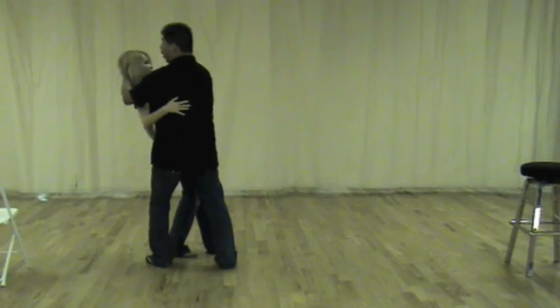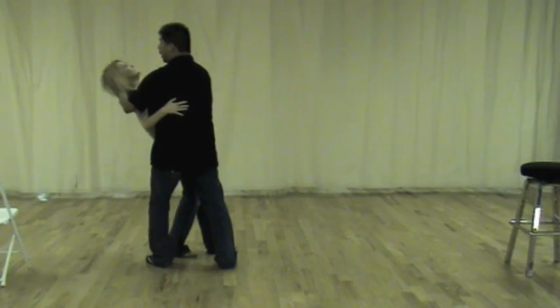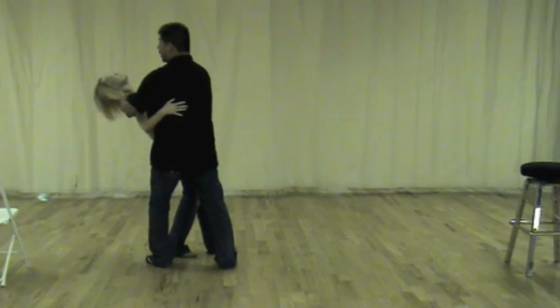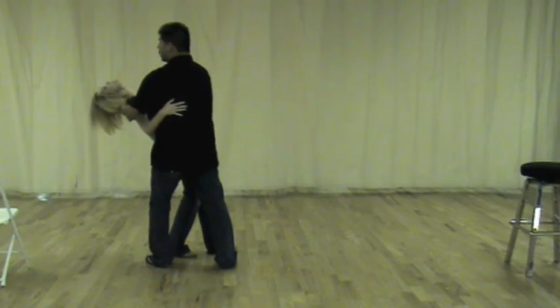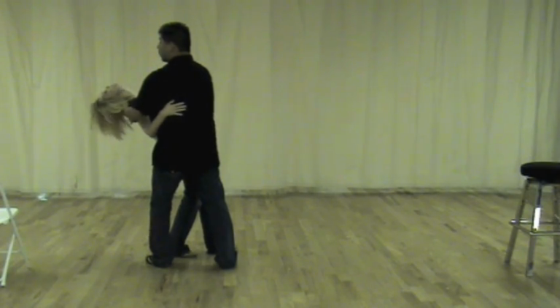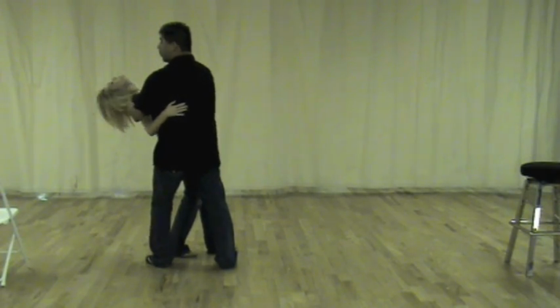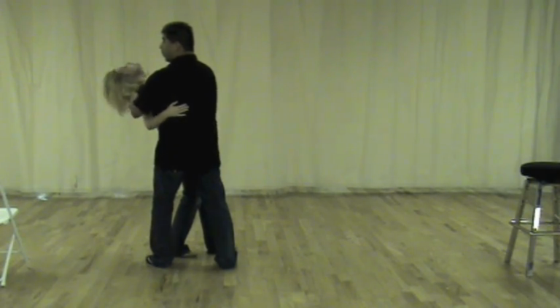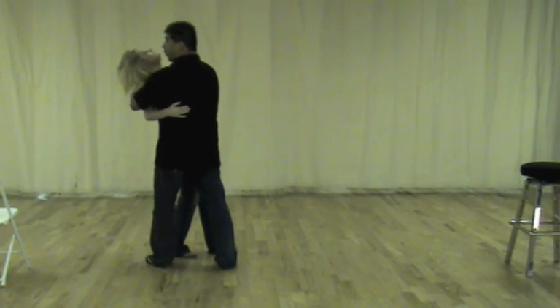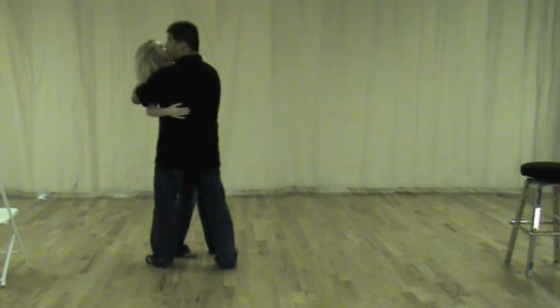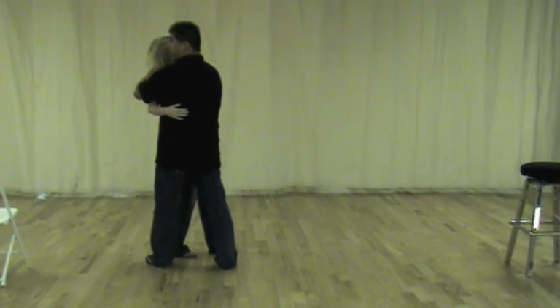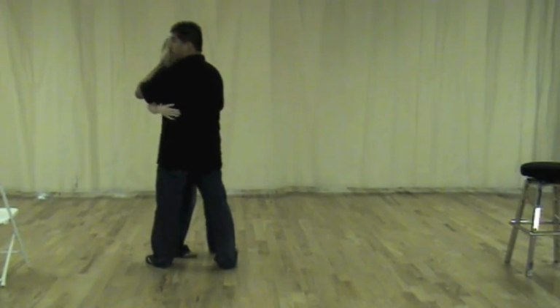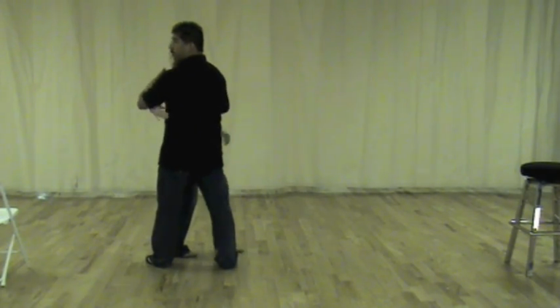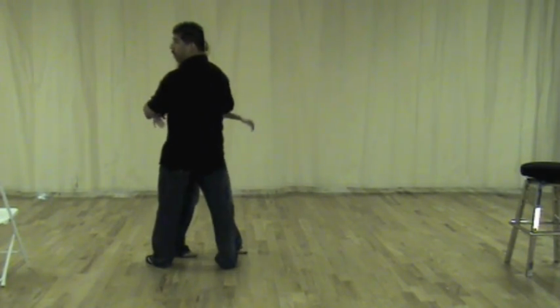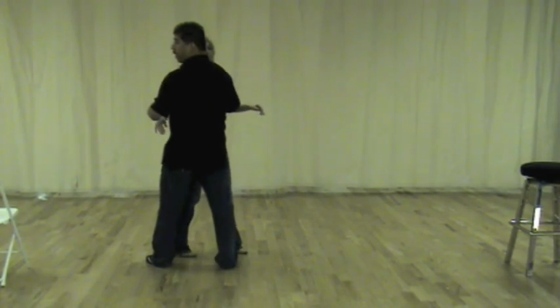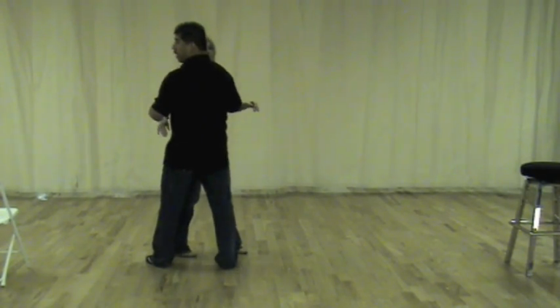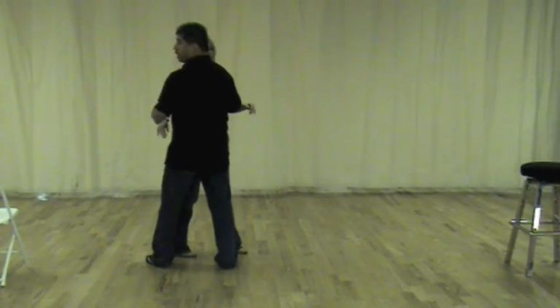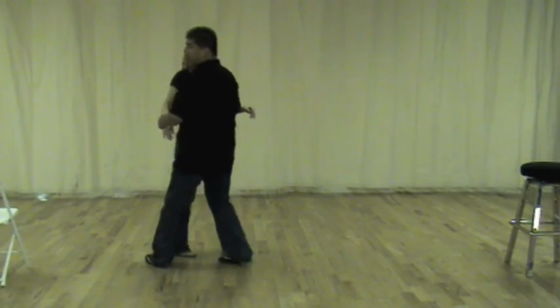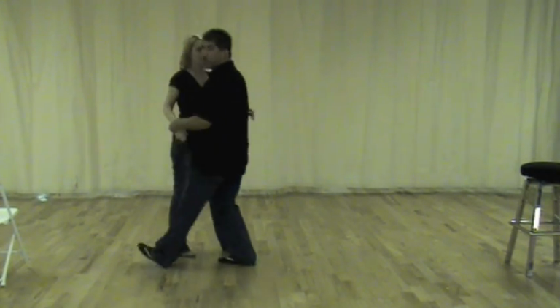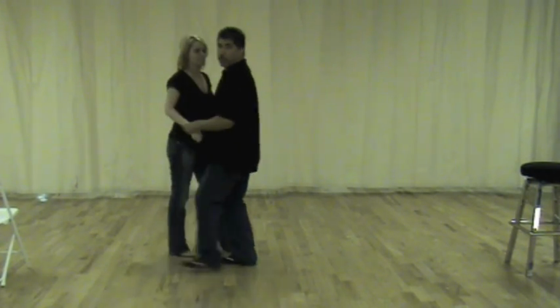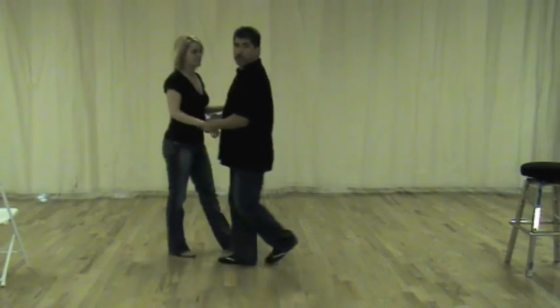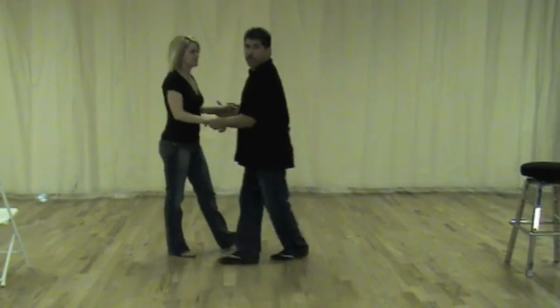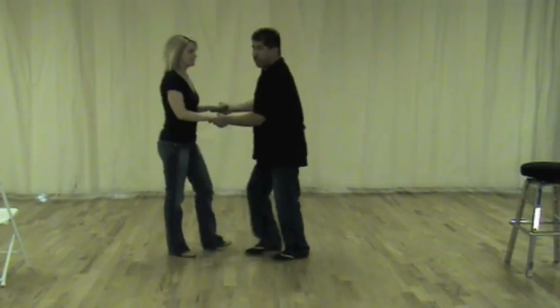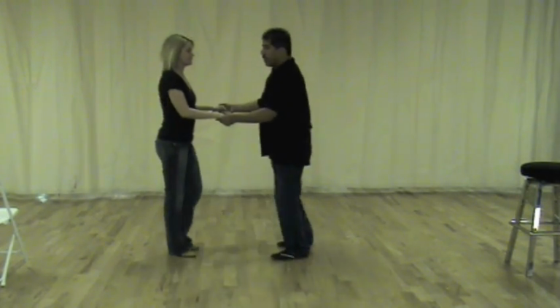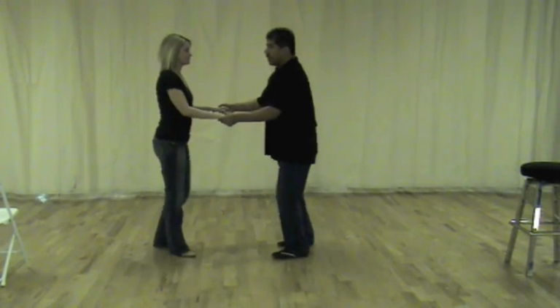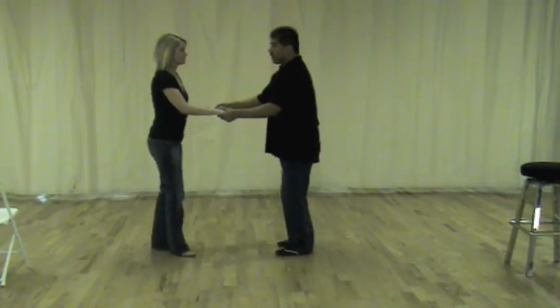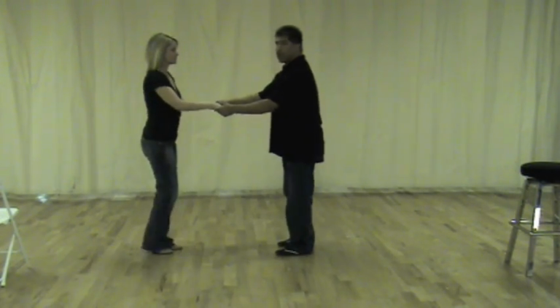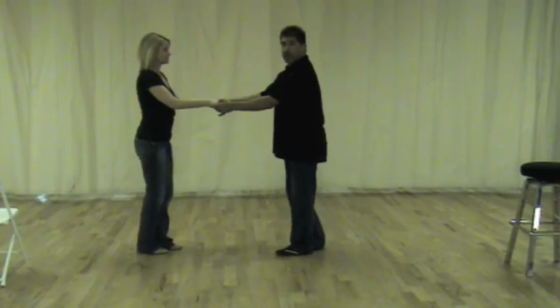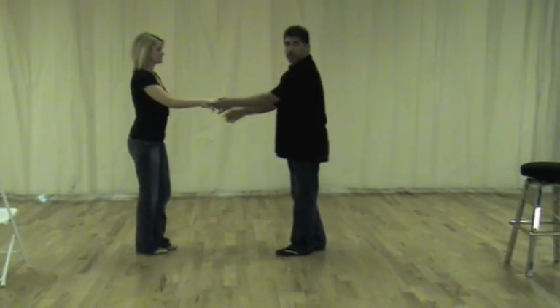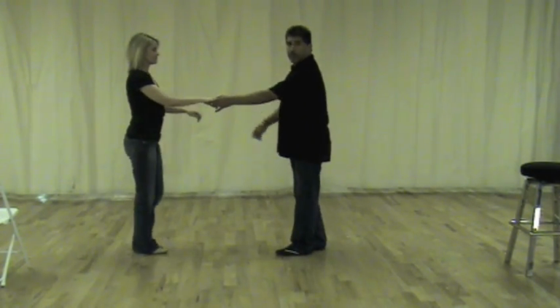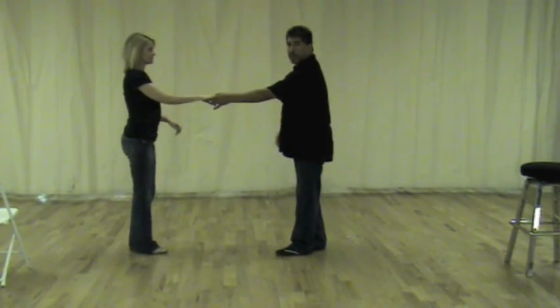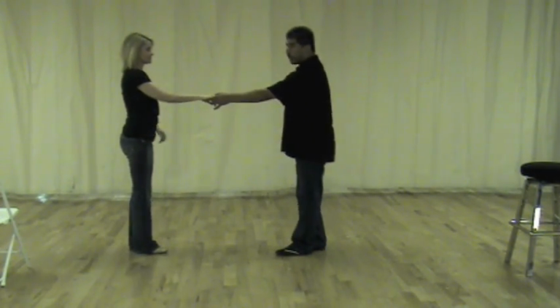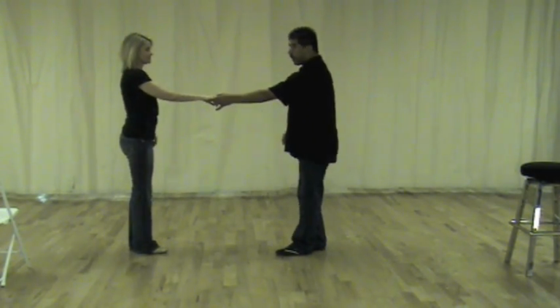1, 2, 3, 4. So I'm going to turn around this way. So the same thing from this angle here.